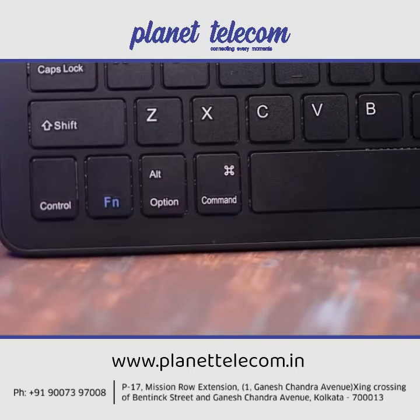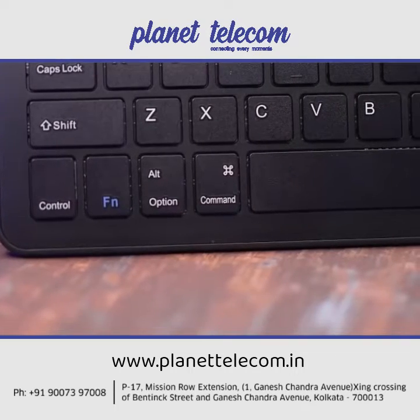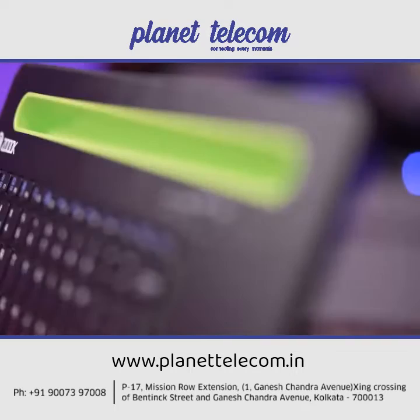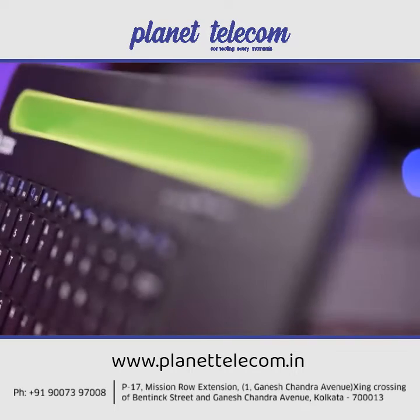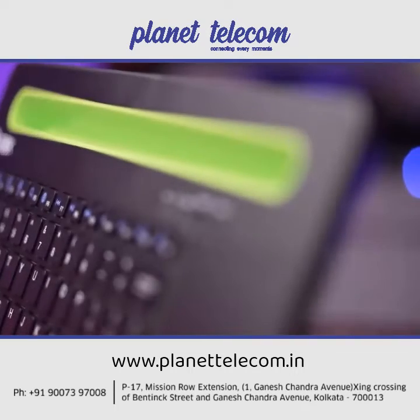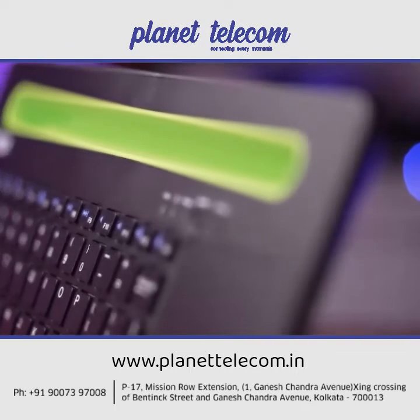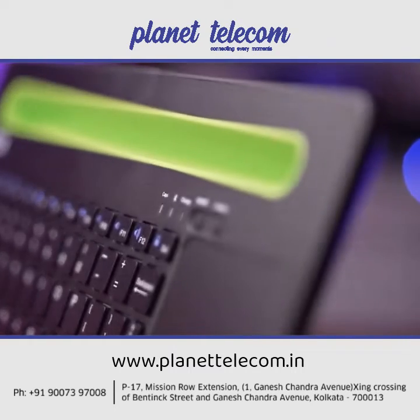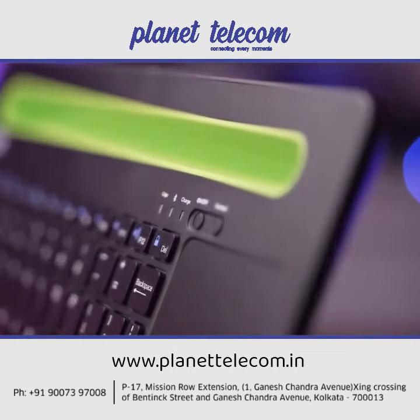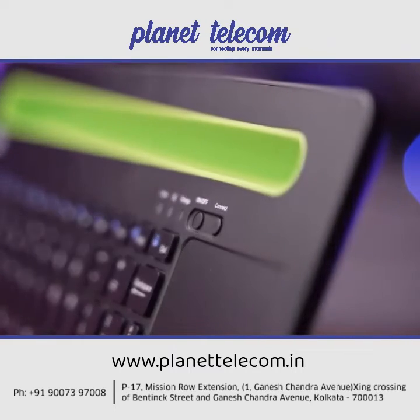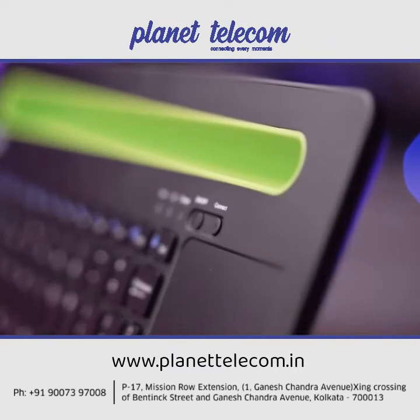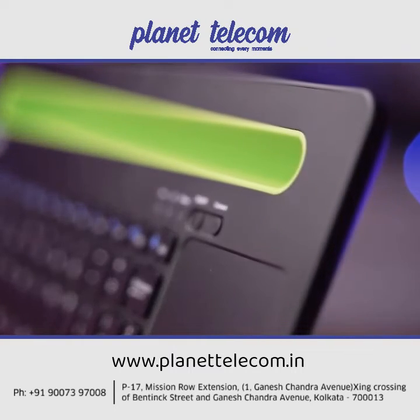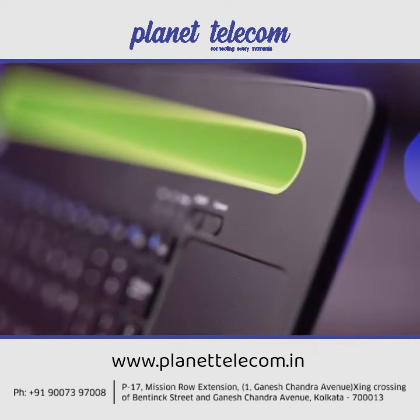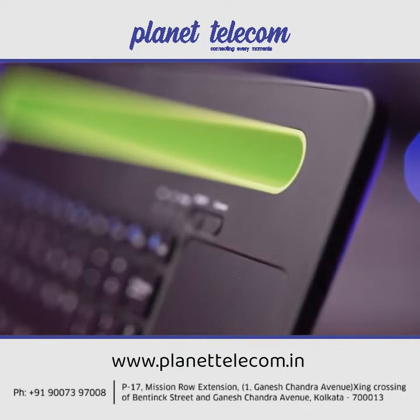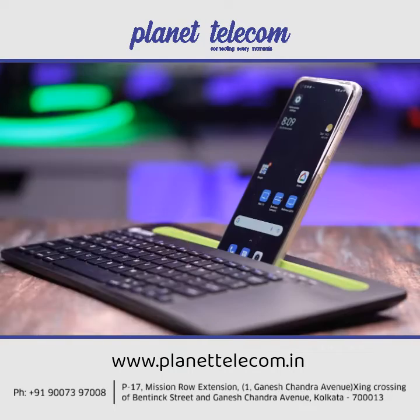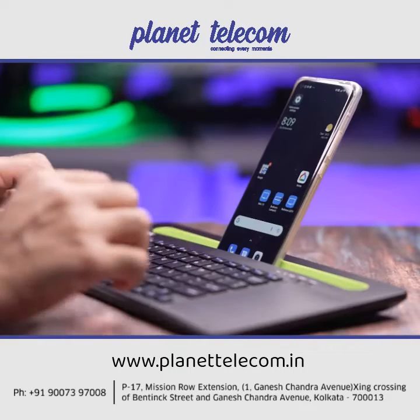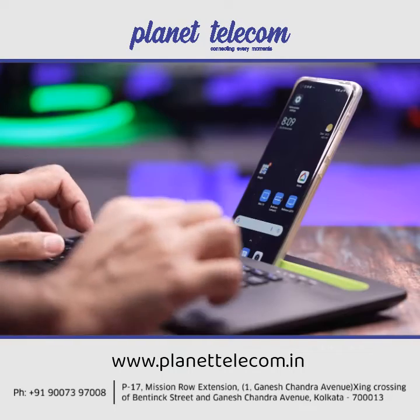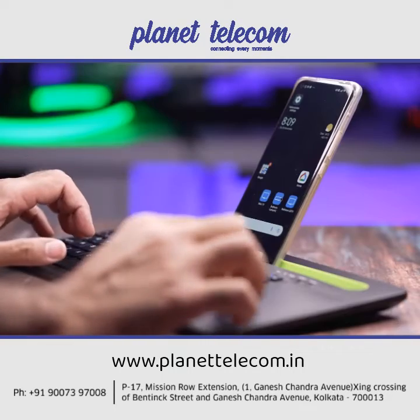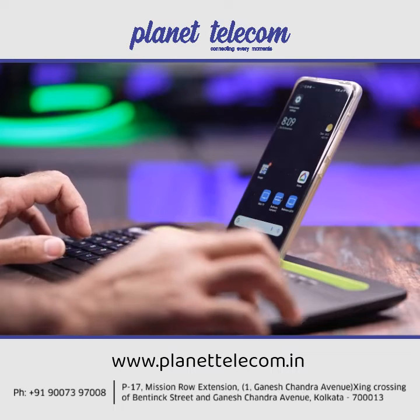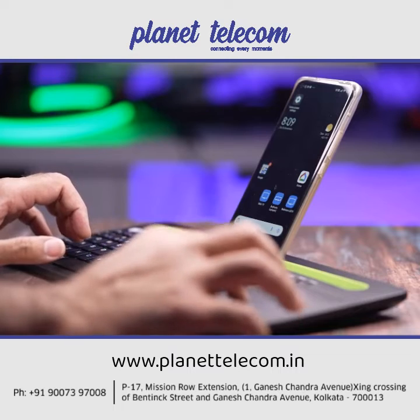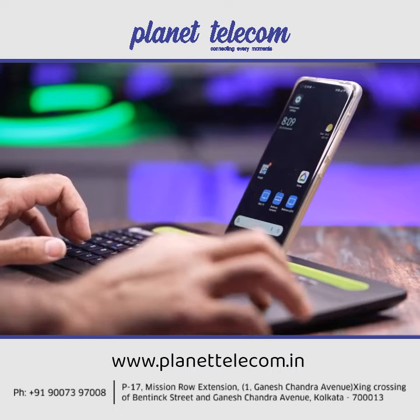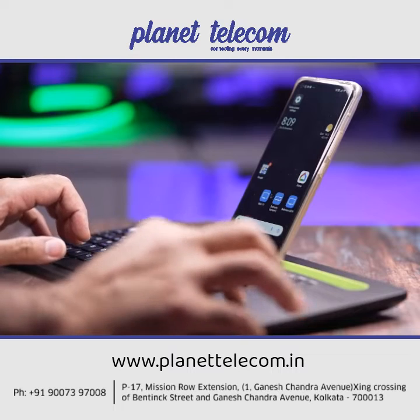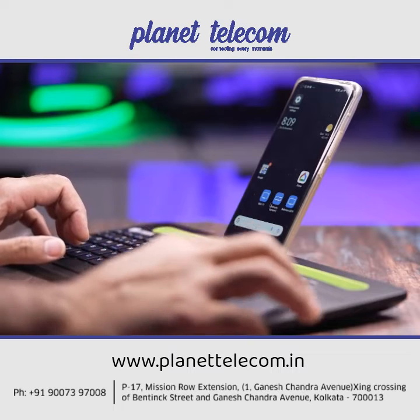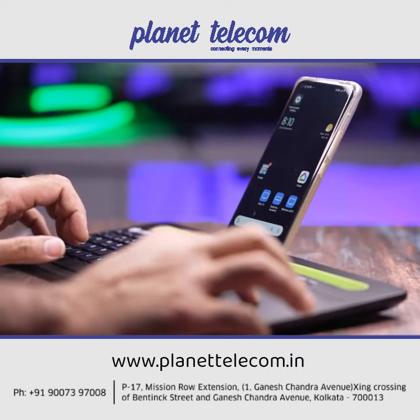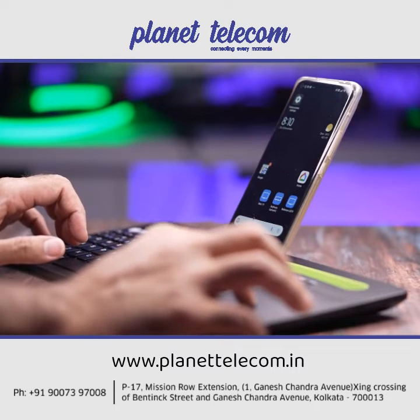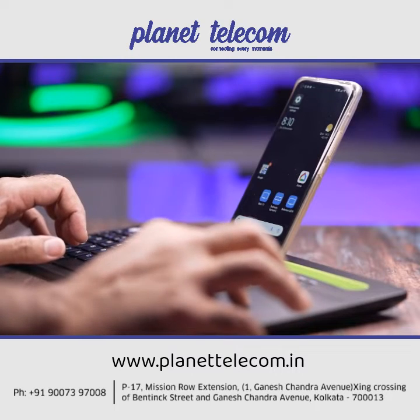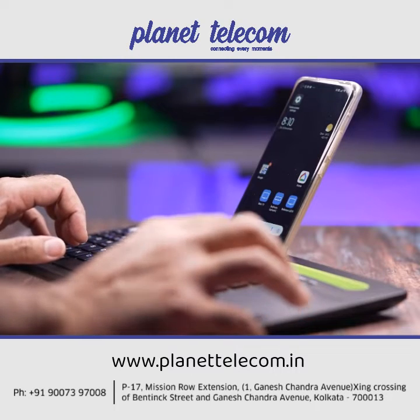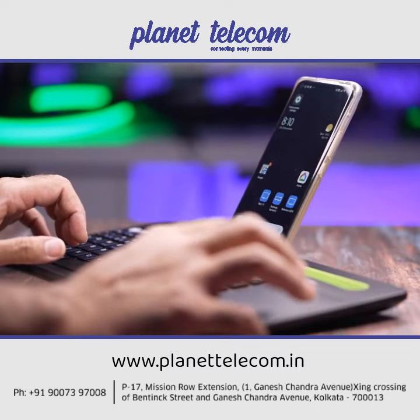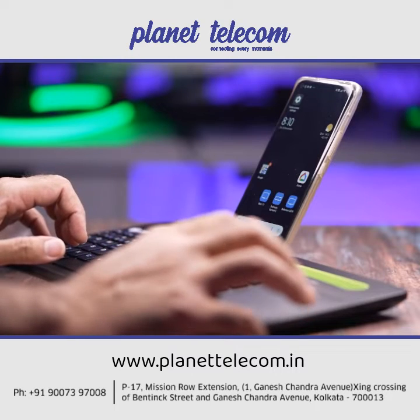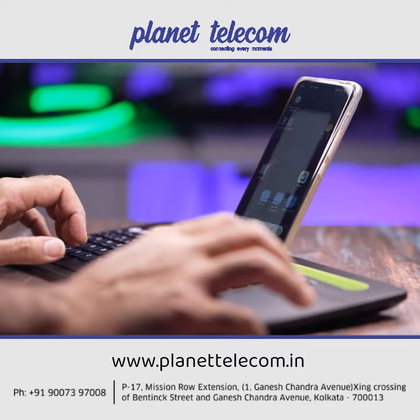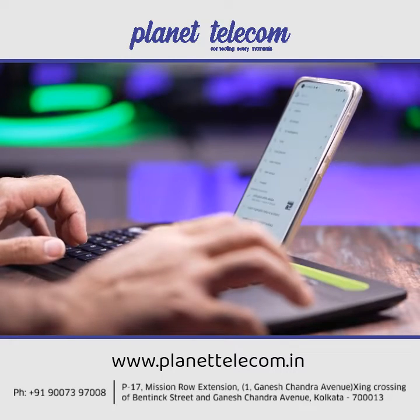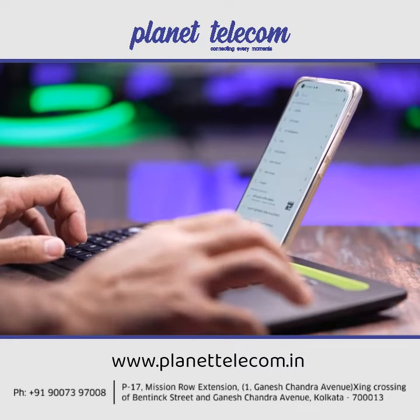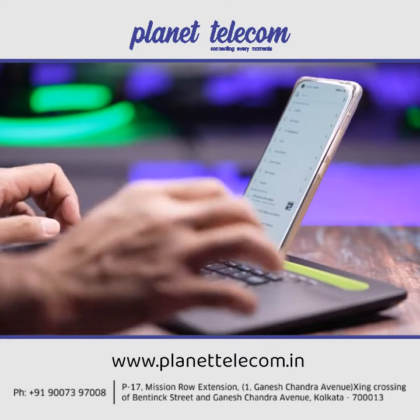With the inbuilt smartphone and tablet dock, you can conveniently place them right on the keyboard and finish the job with ease.